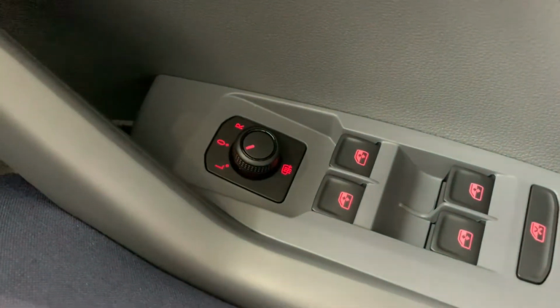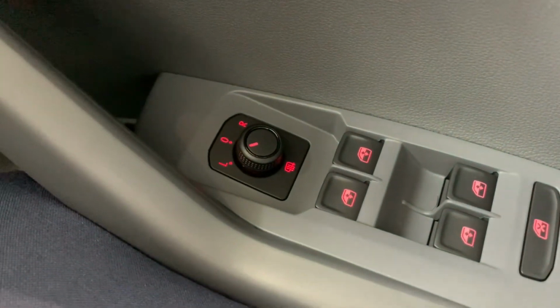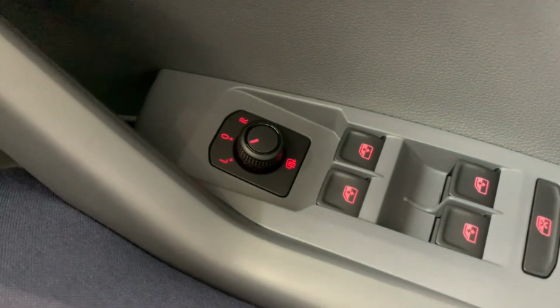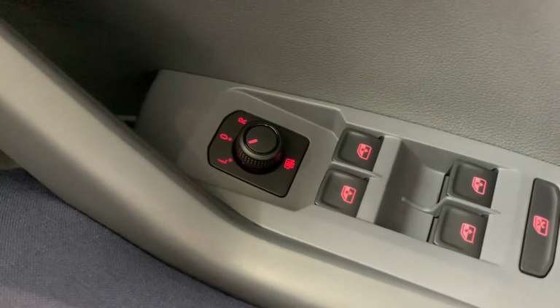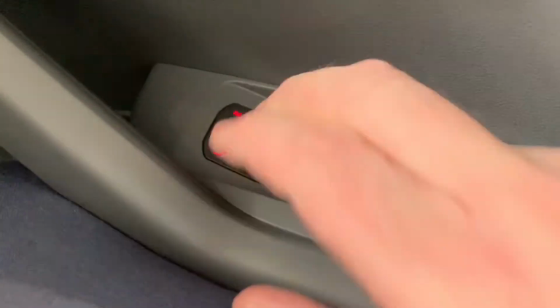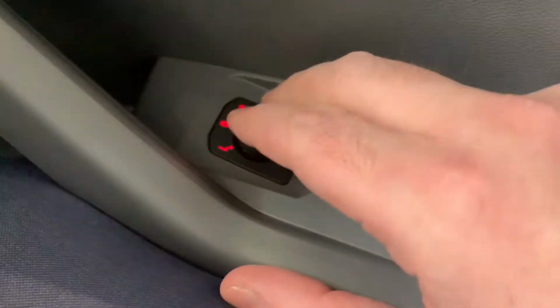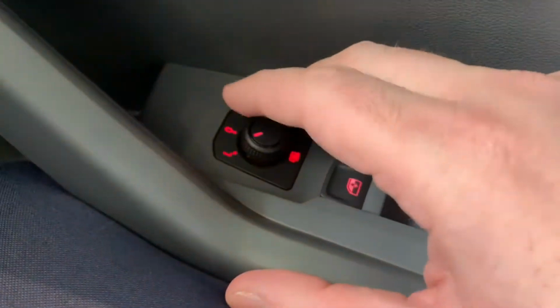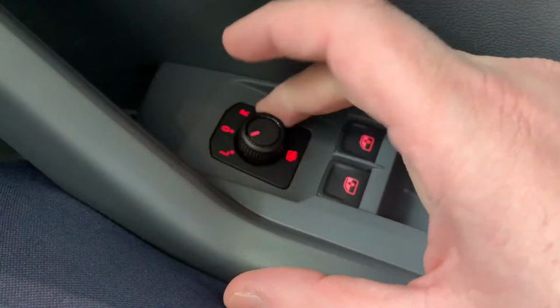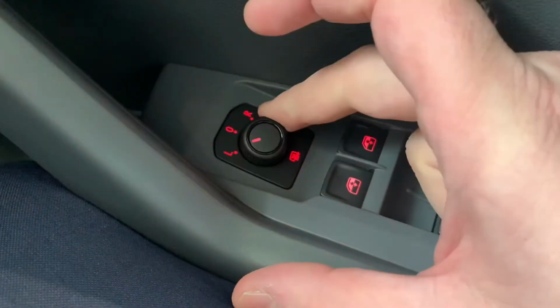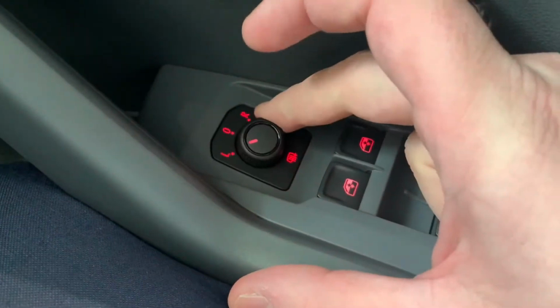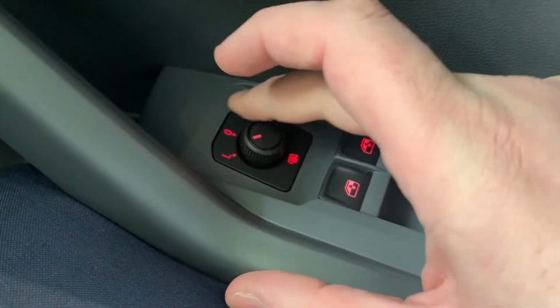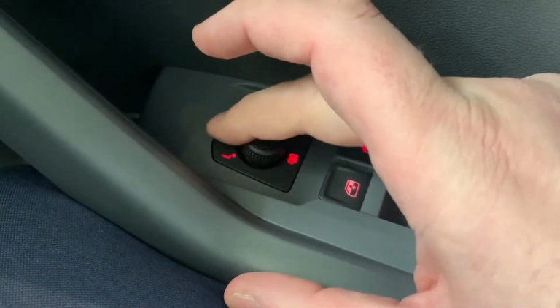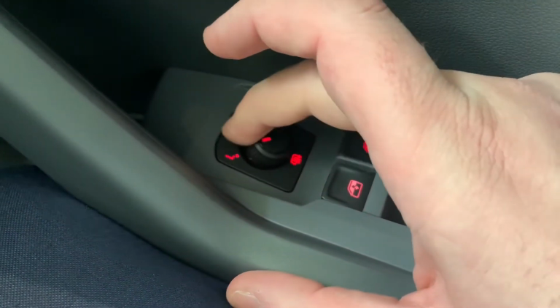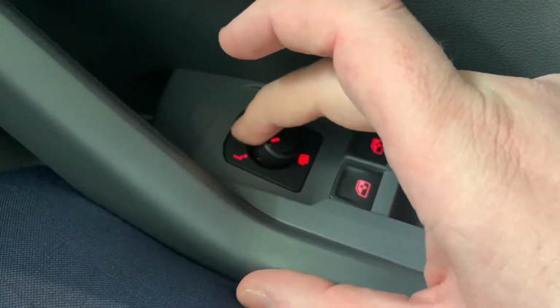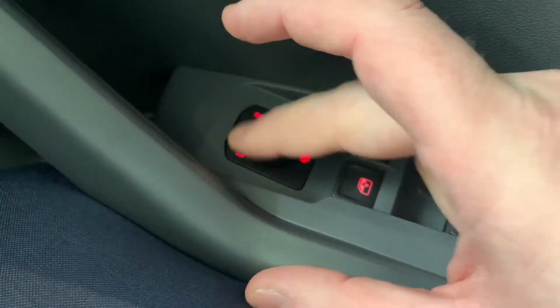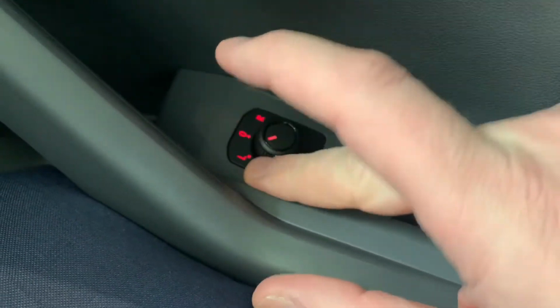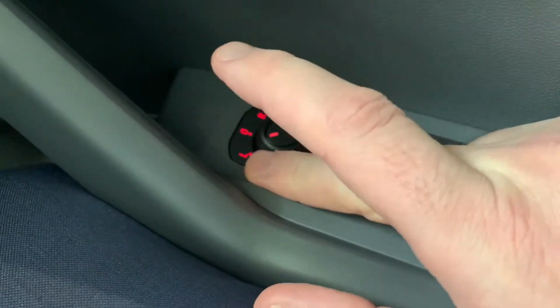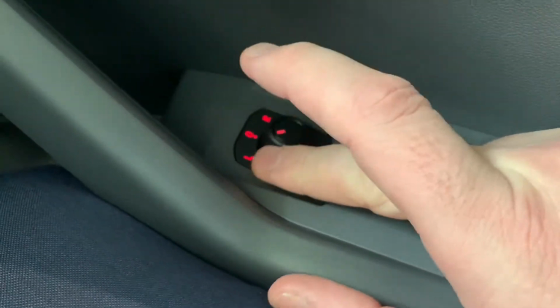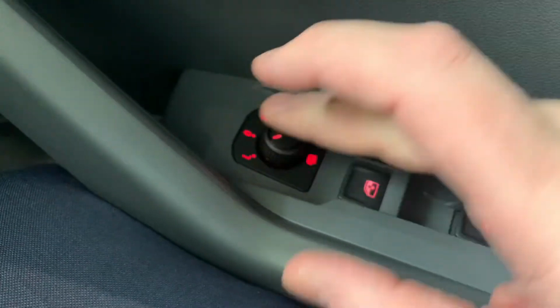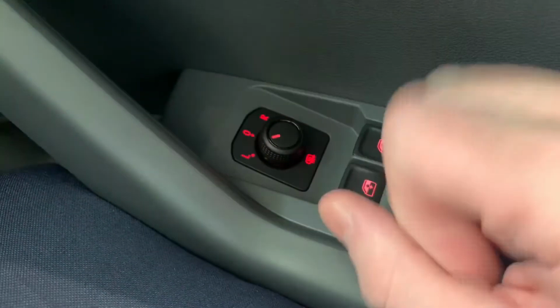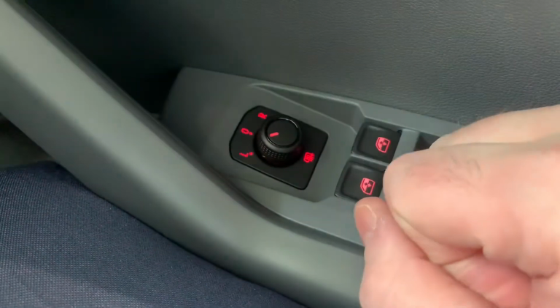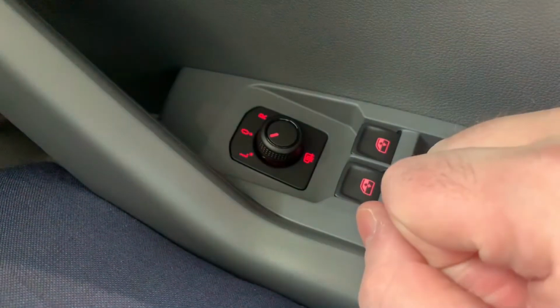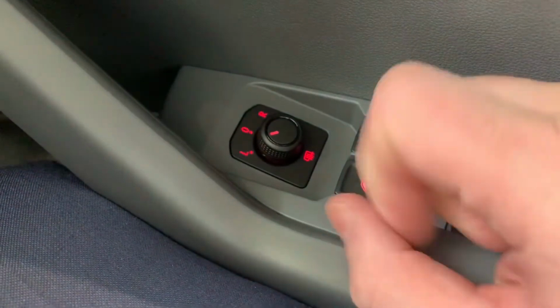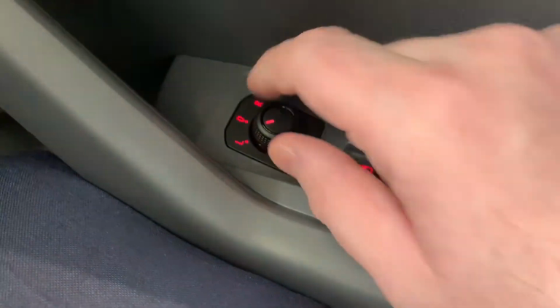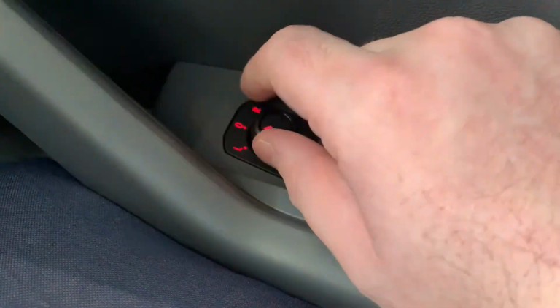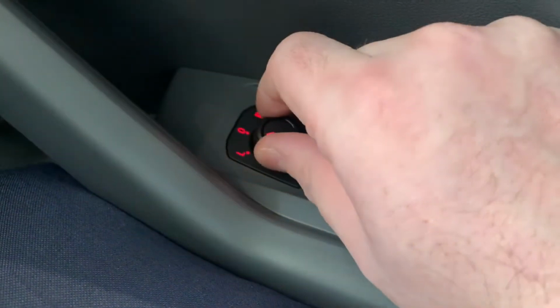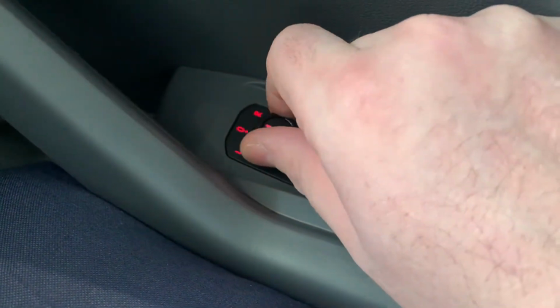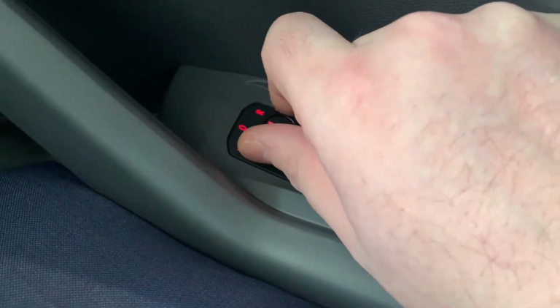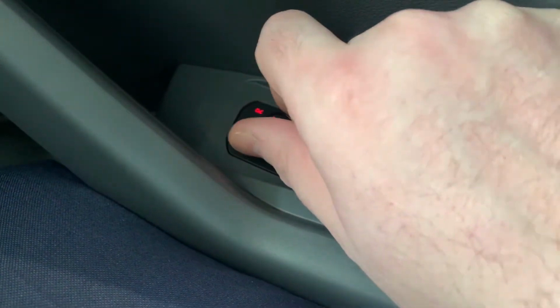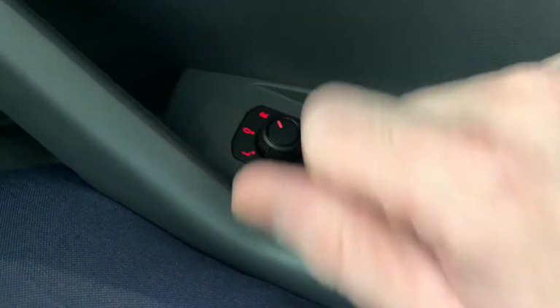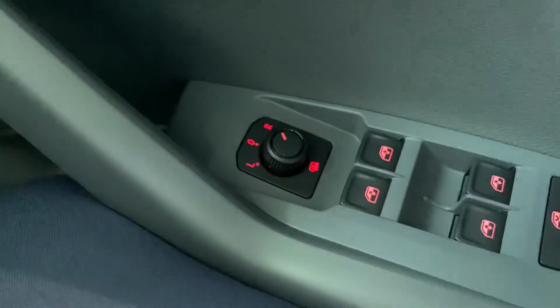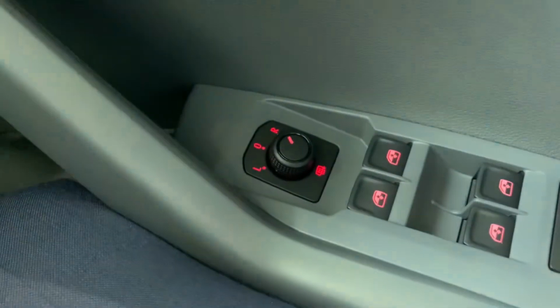If you want to adjust the left mirror, turn it to L and then just move it around like a joystick. If you want to adjust the right mirror, just turn it to R.